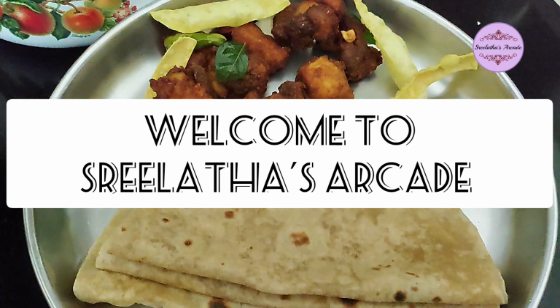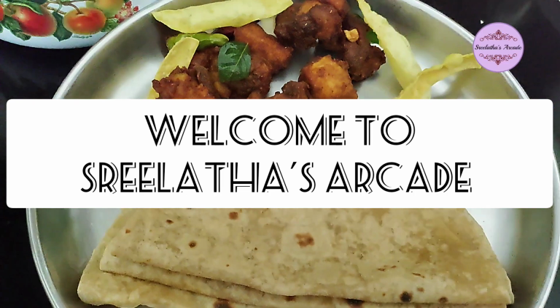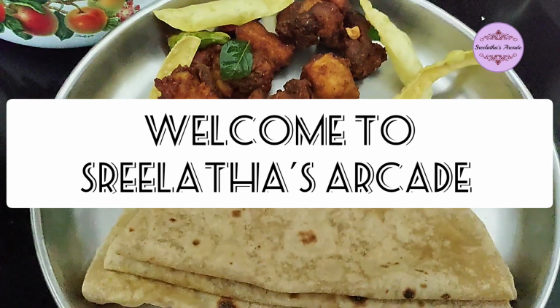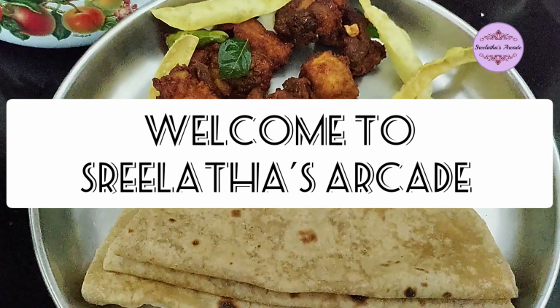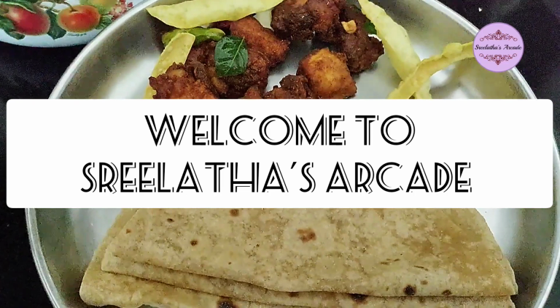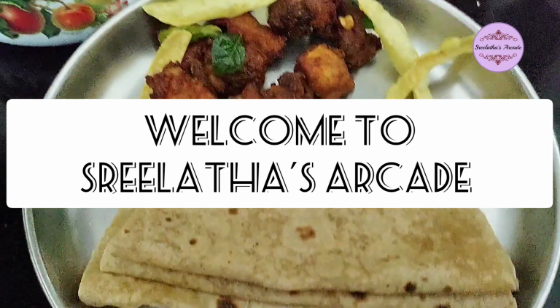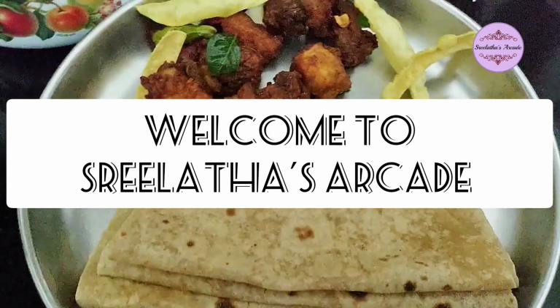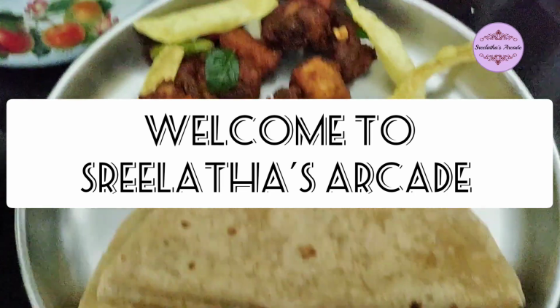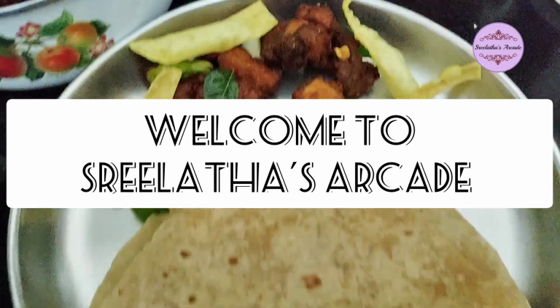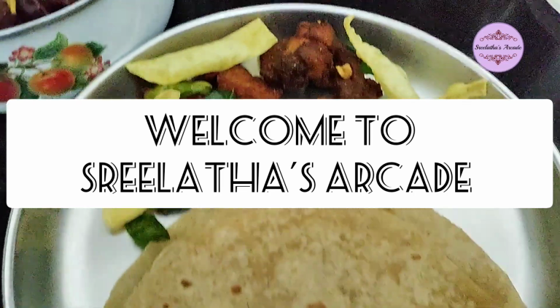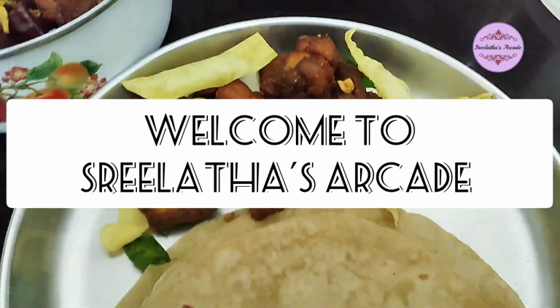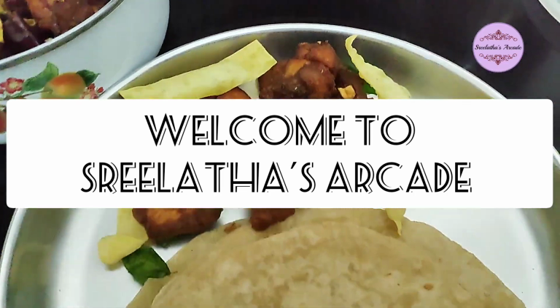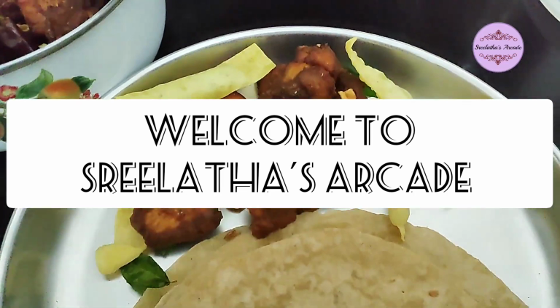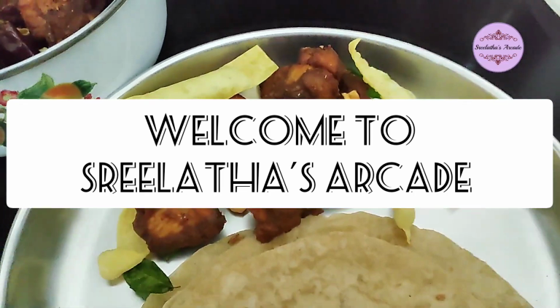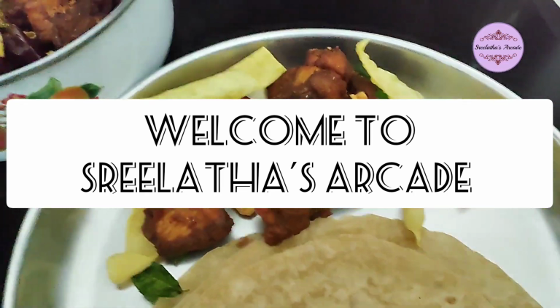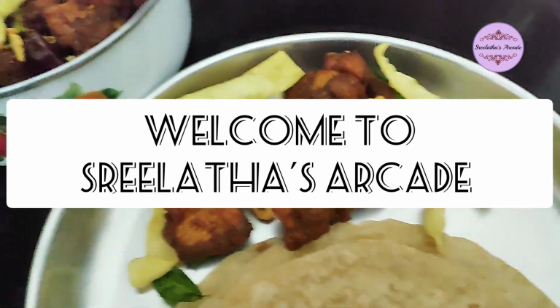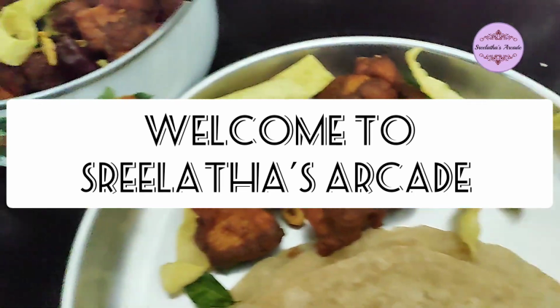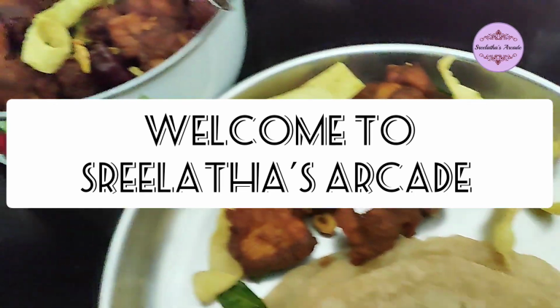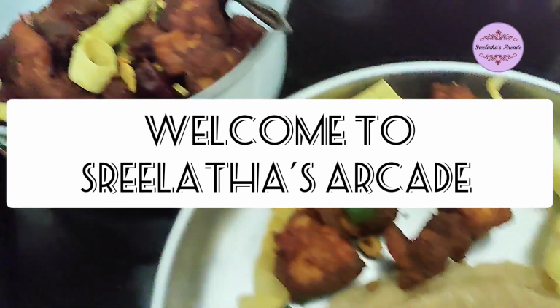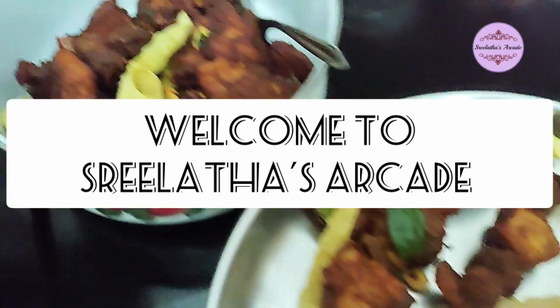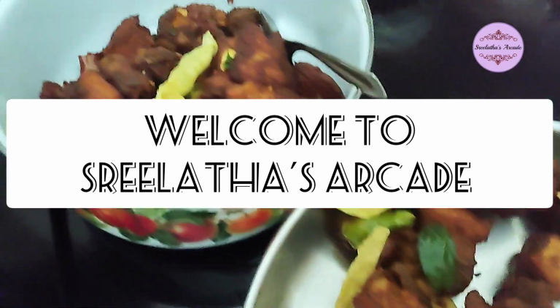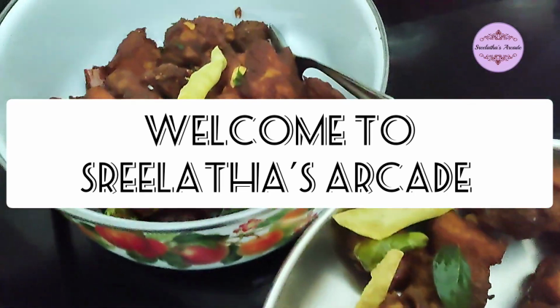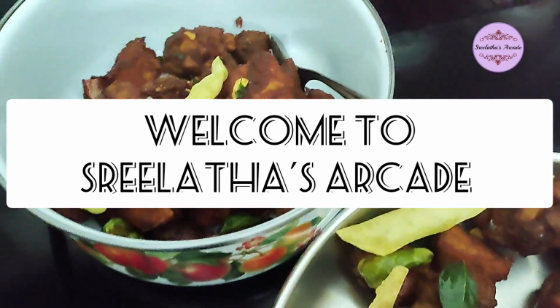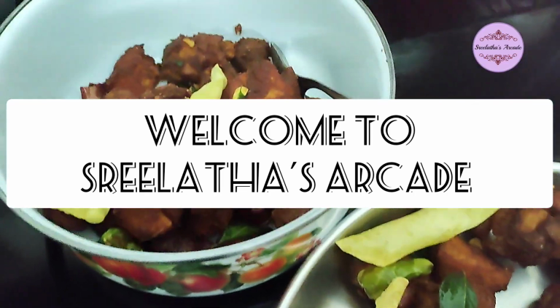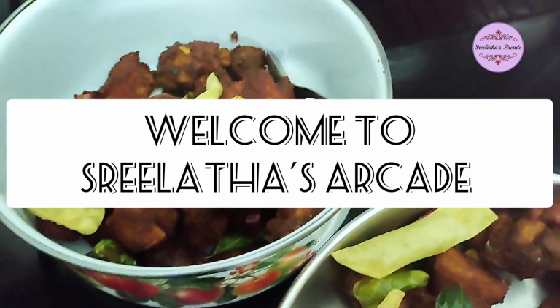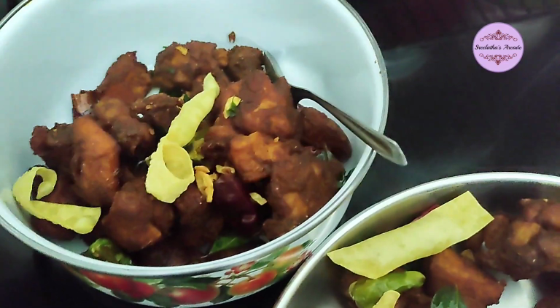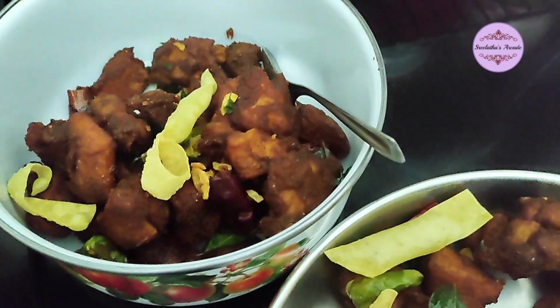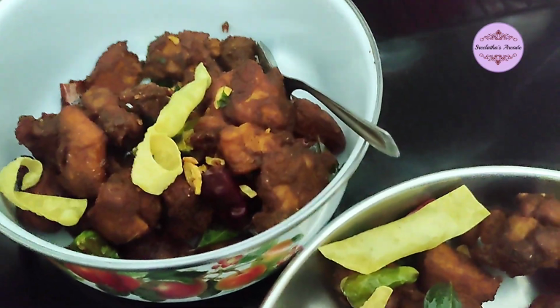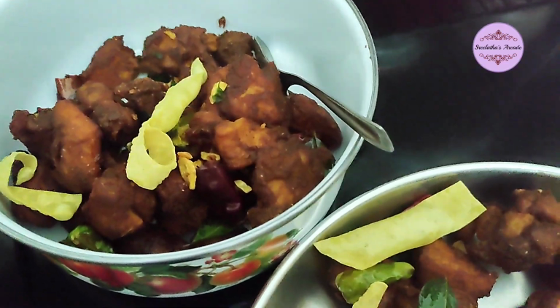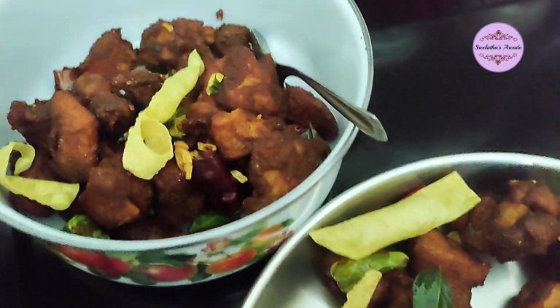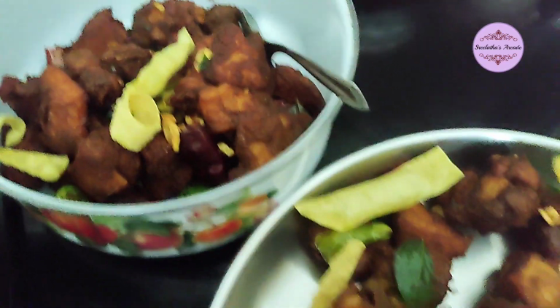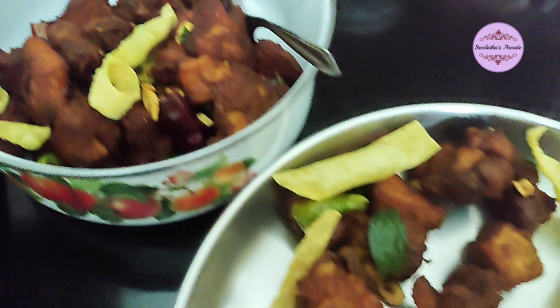Hello everyone! I am going to make a chicken 65 recipe.